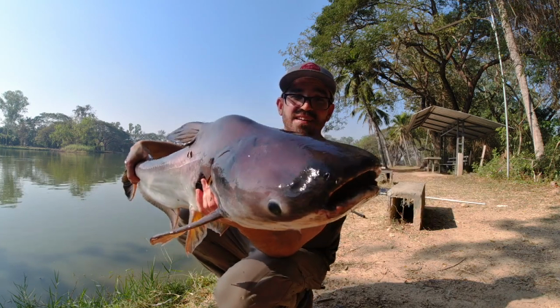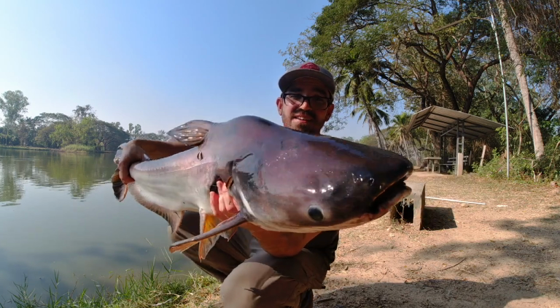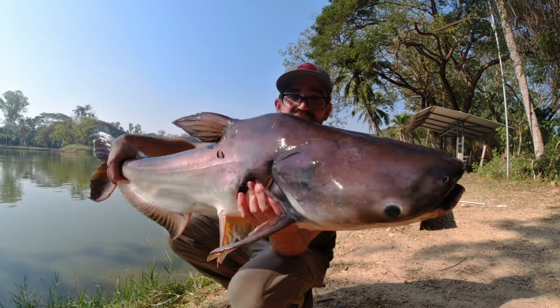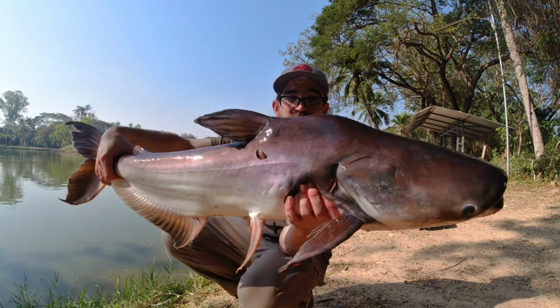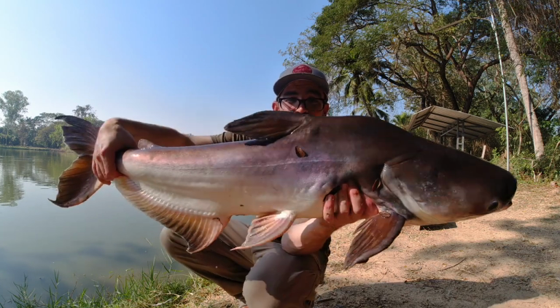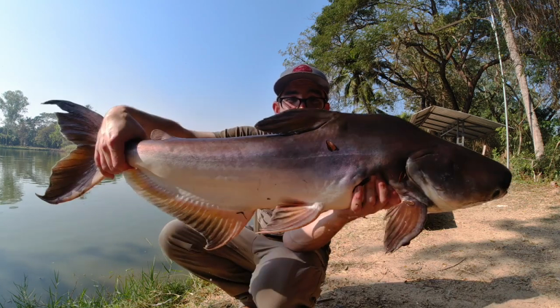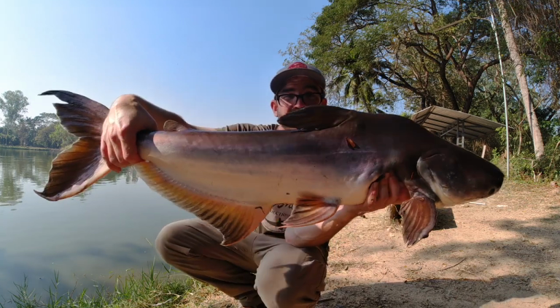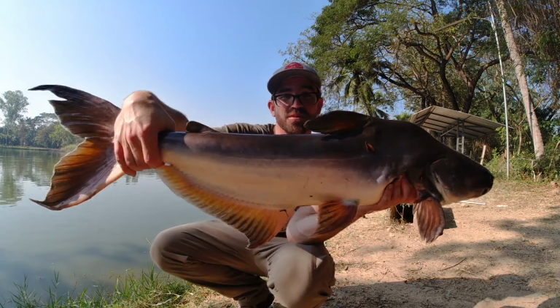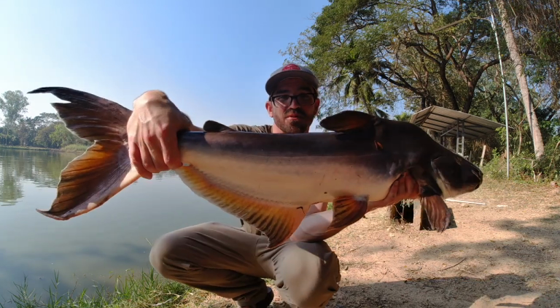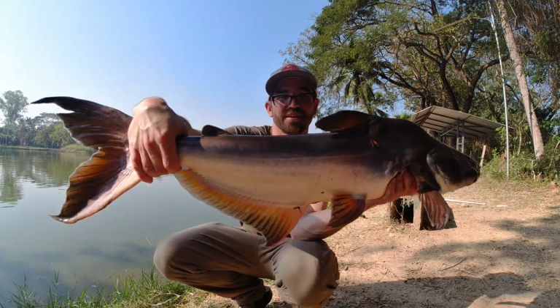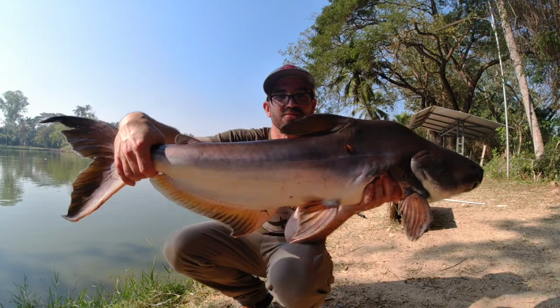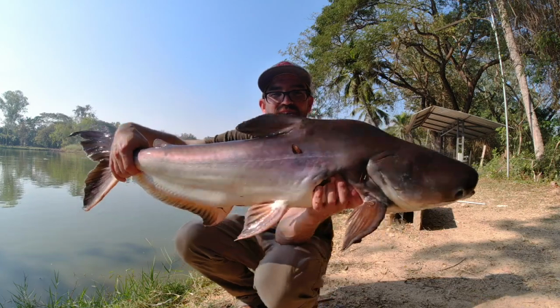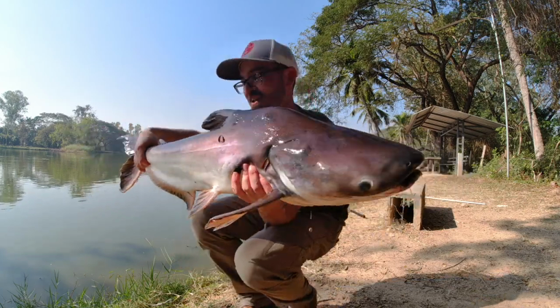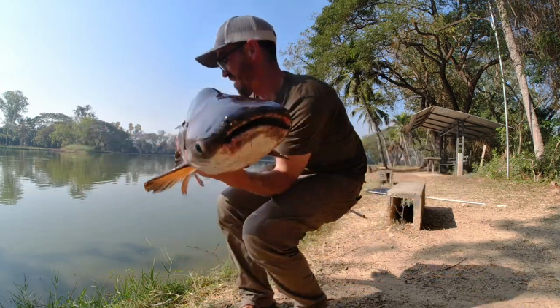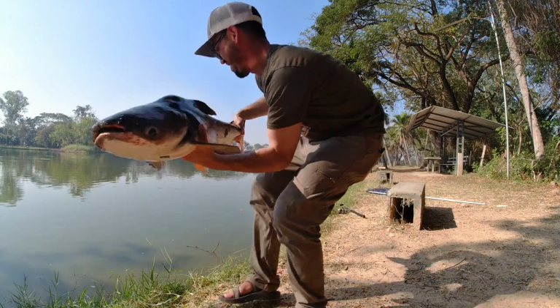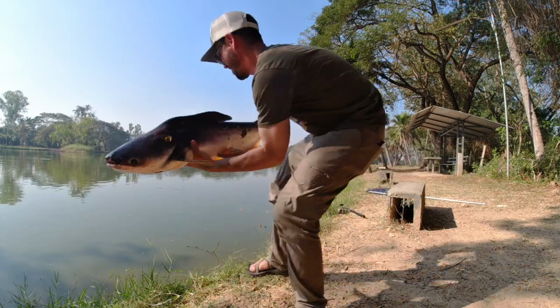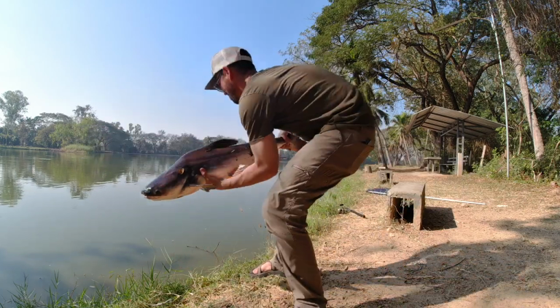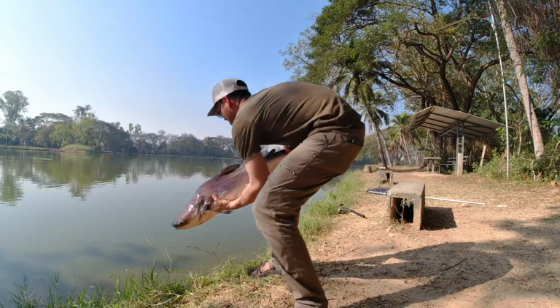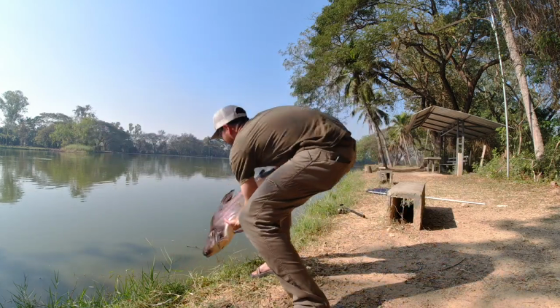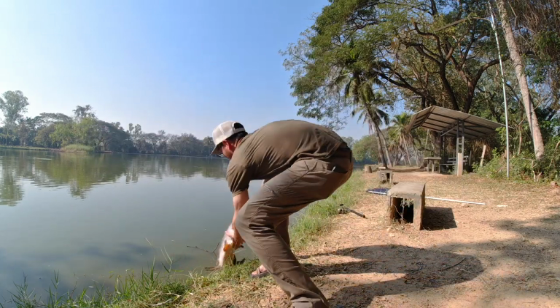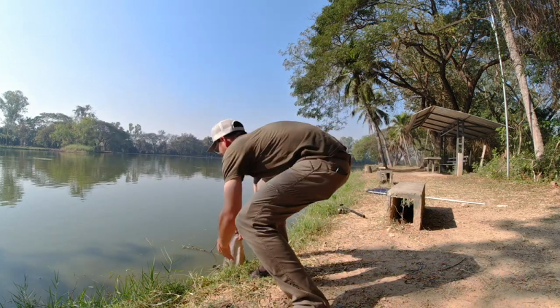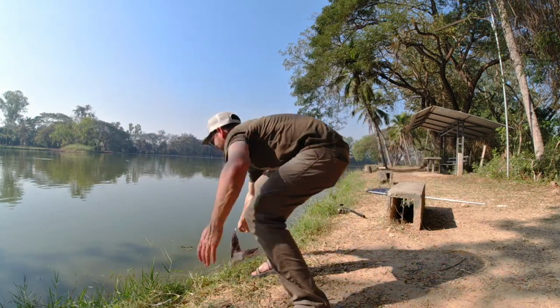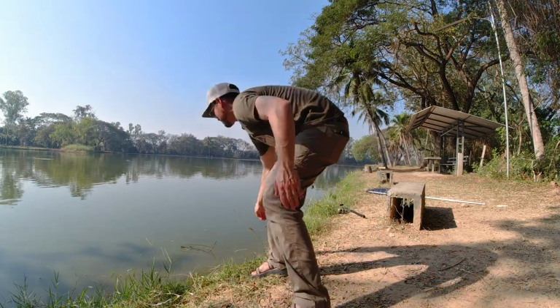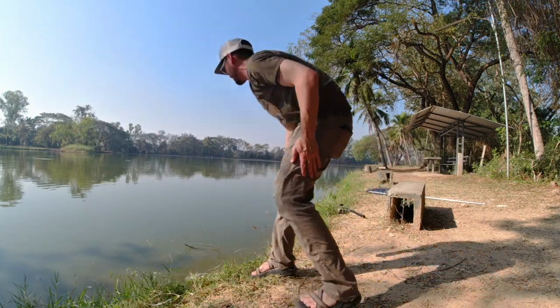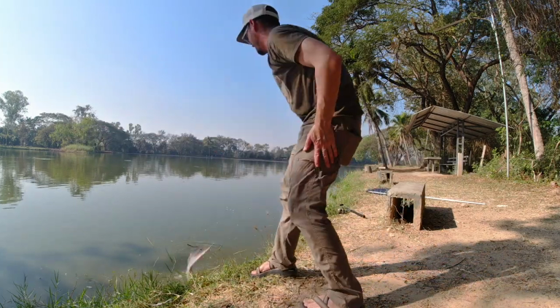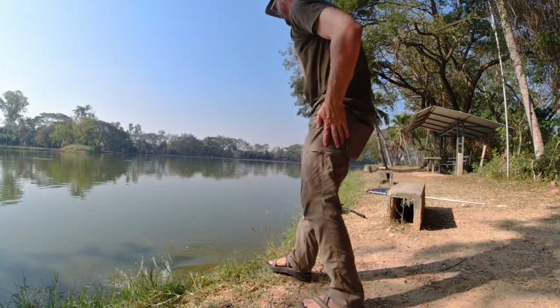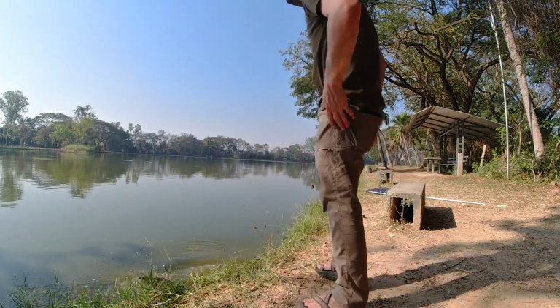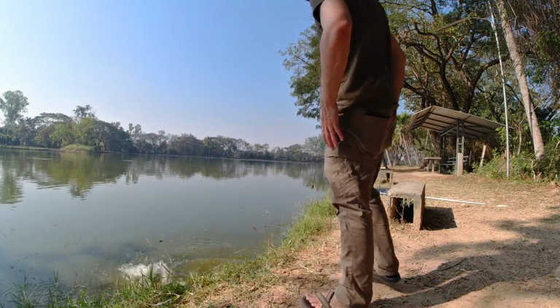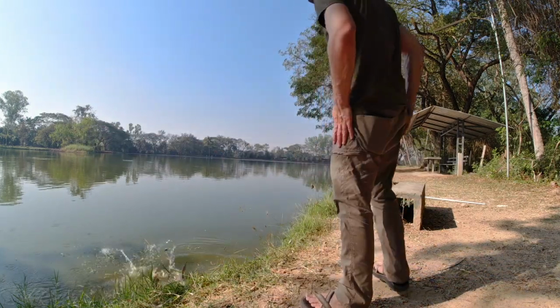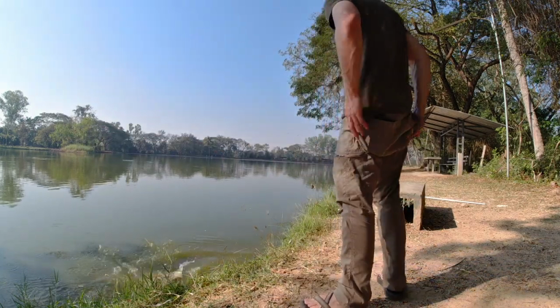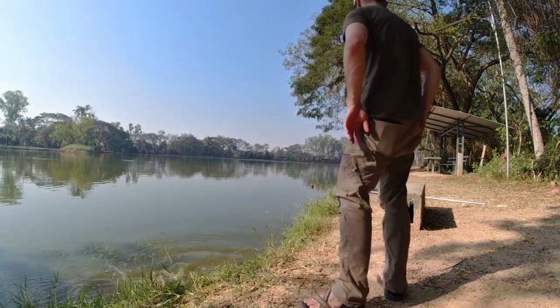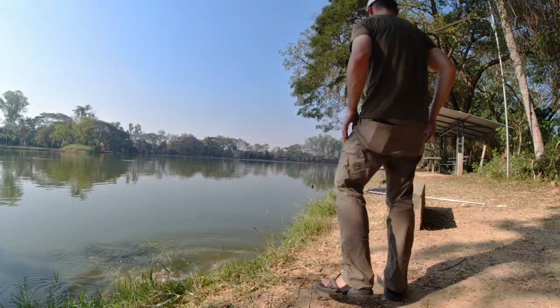Alright, let's get that pretty boy back in the water. Could be a girl — could be a girl!